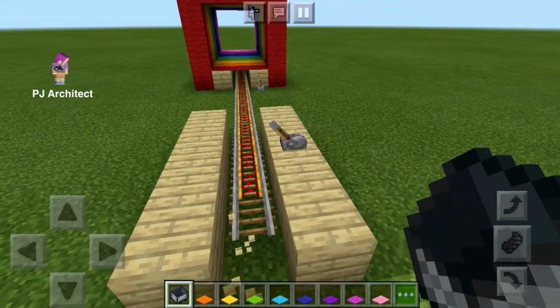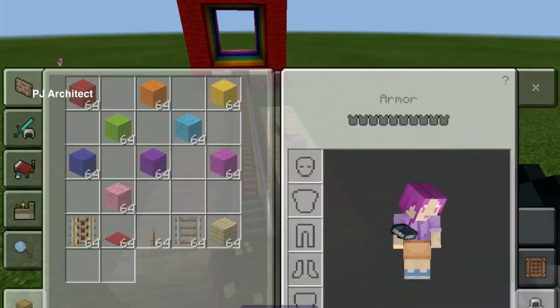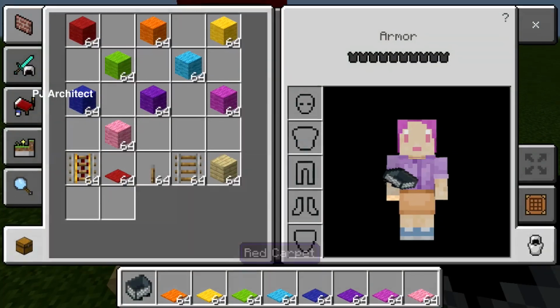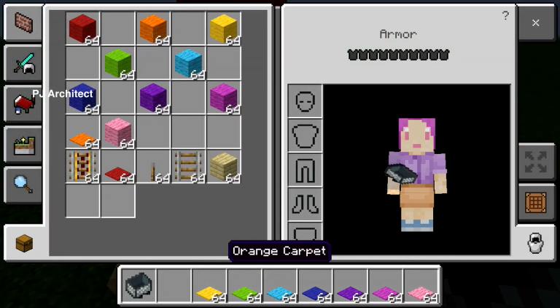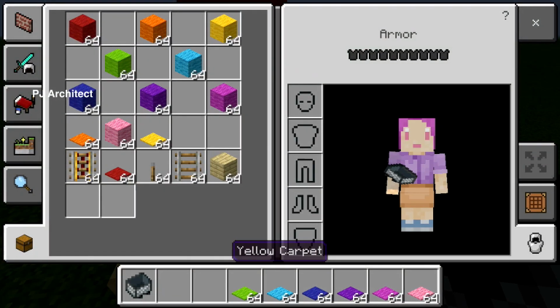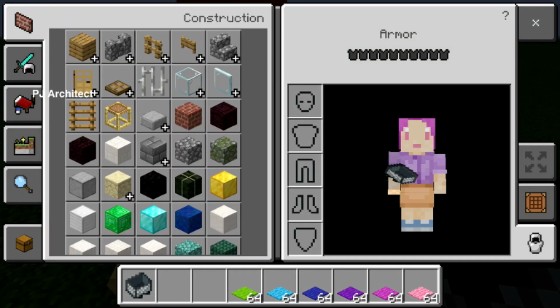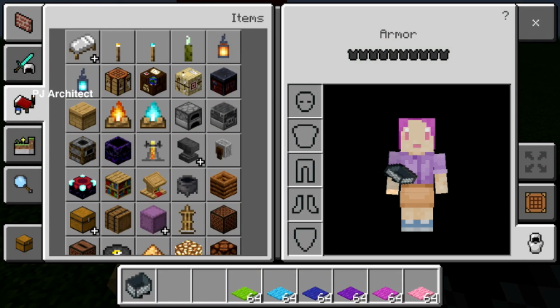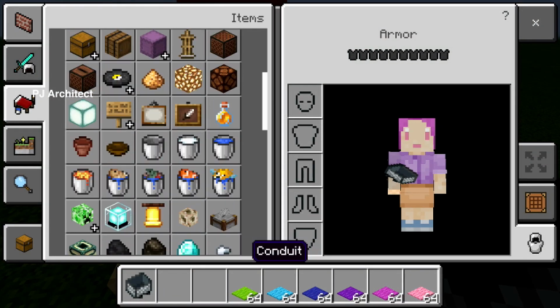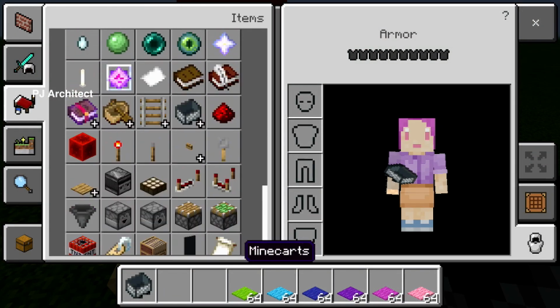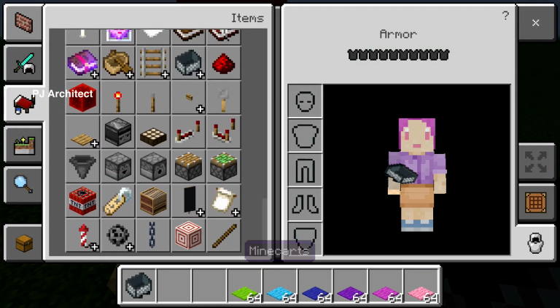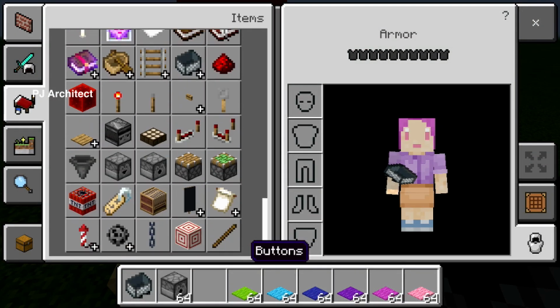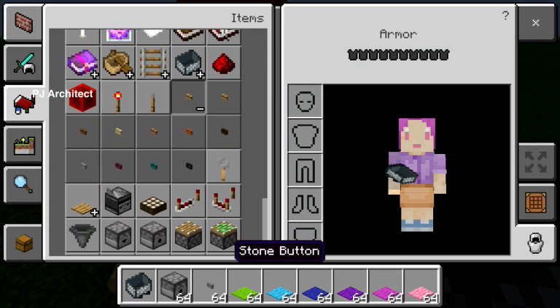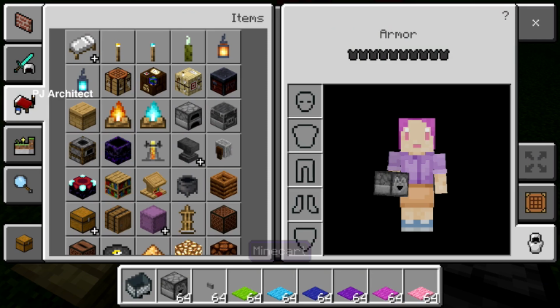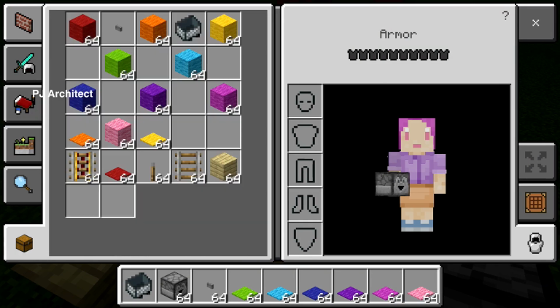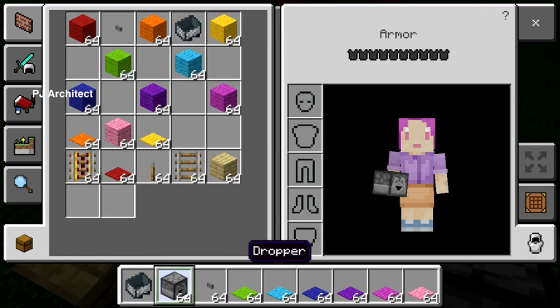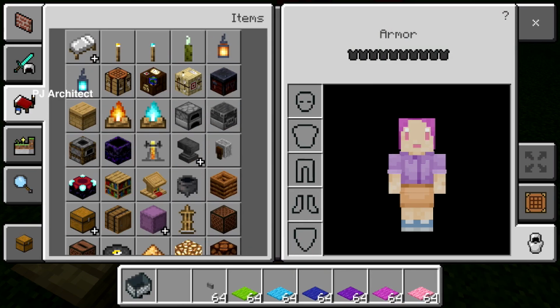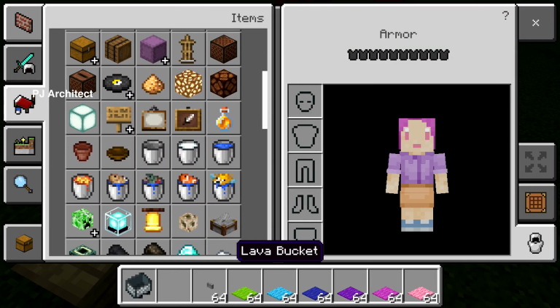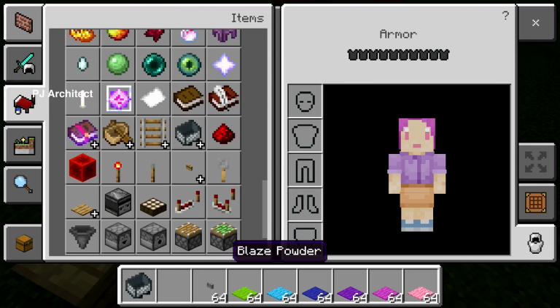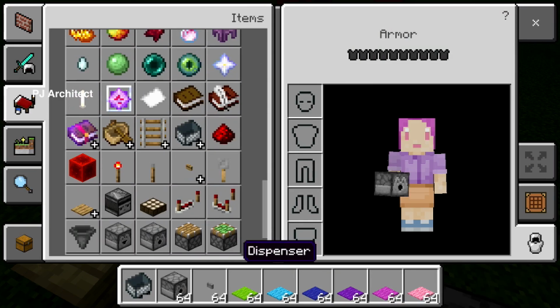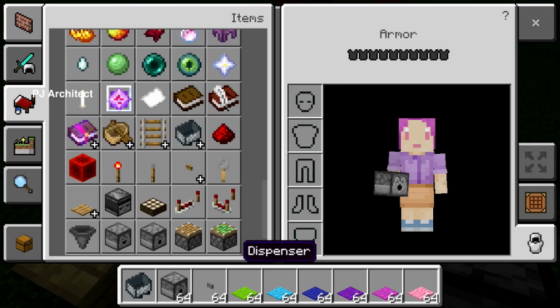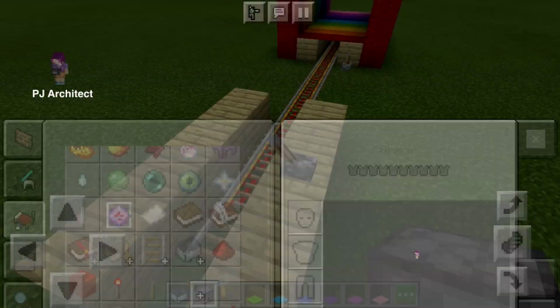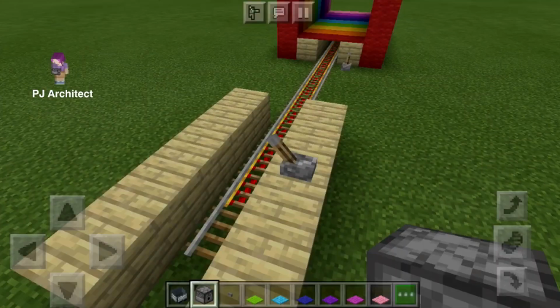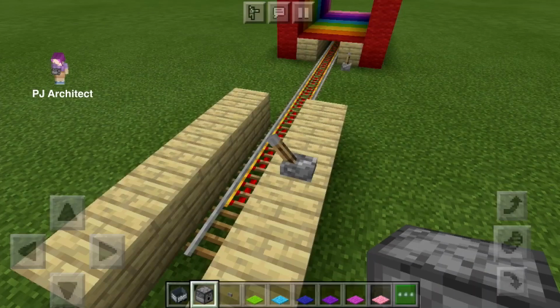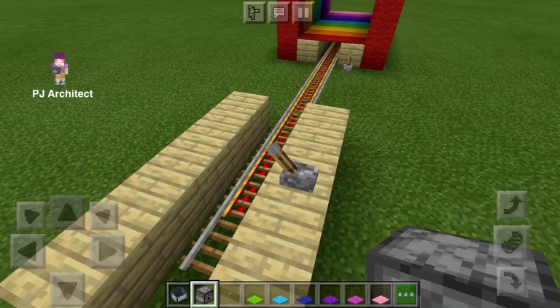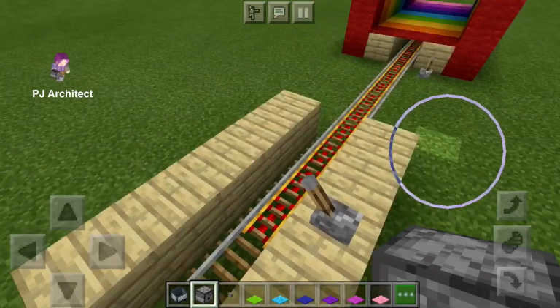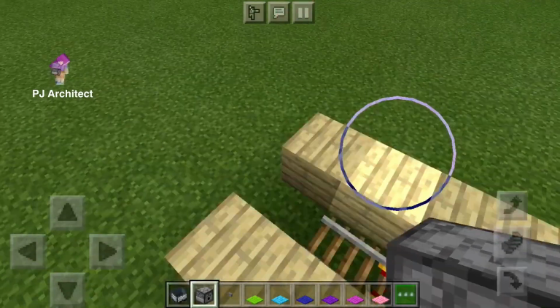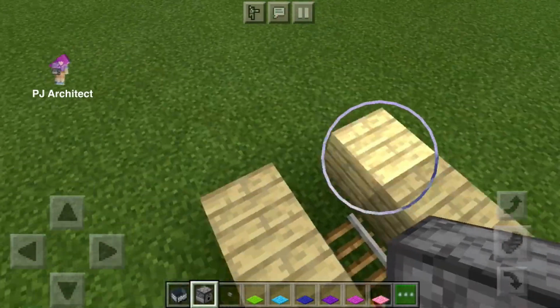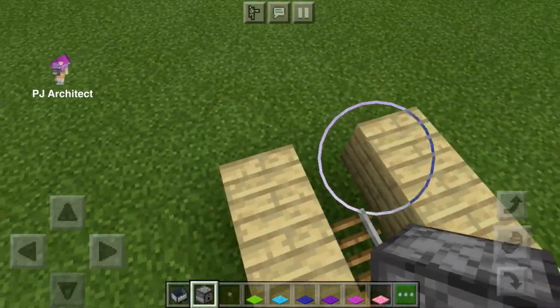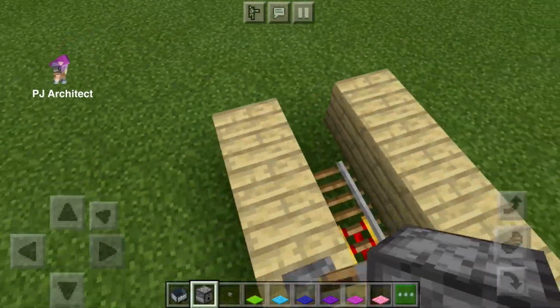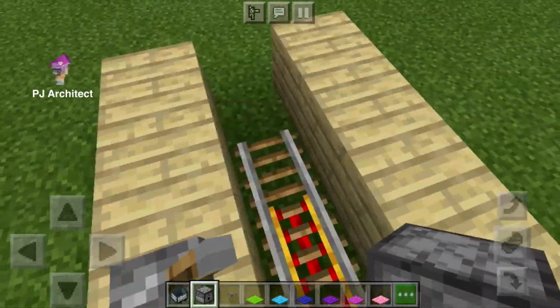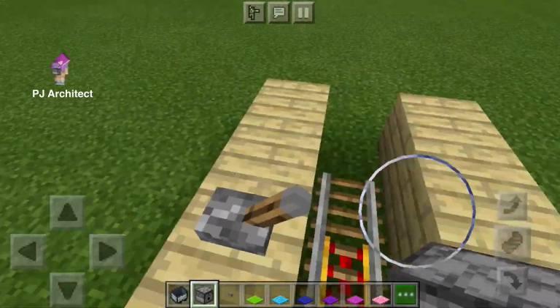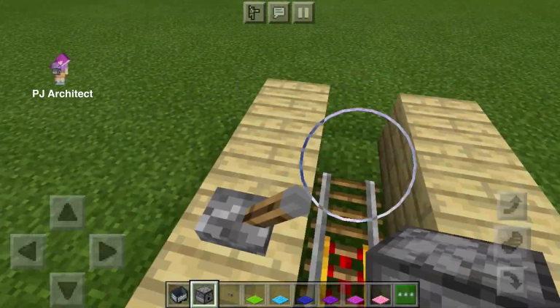Now get a dispenser, put it down, put in some minecarts, and add a button to make a minecart dispenser.